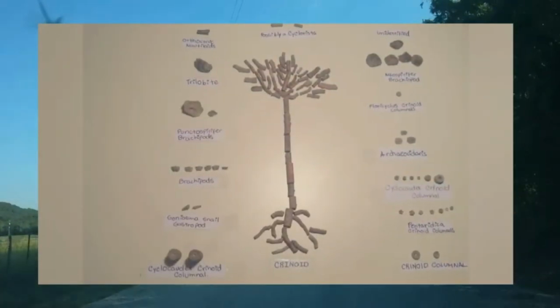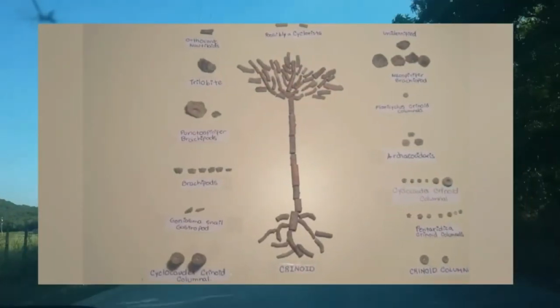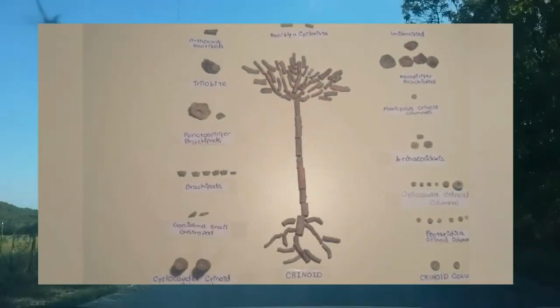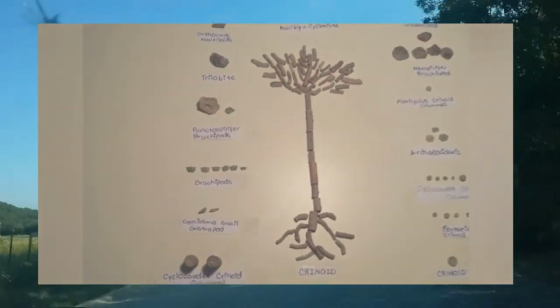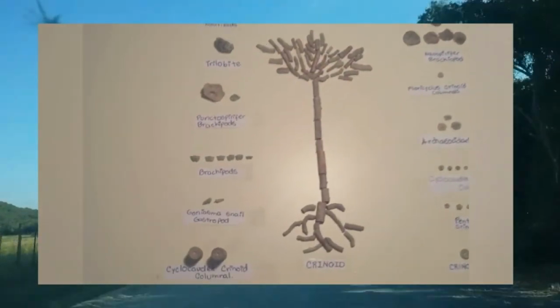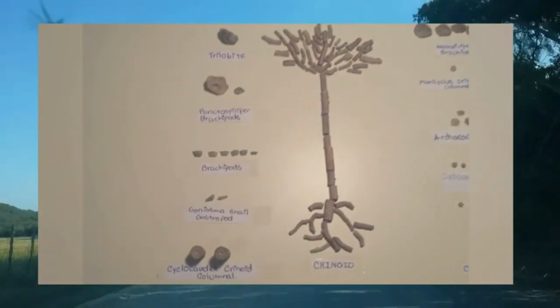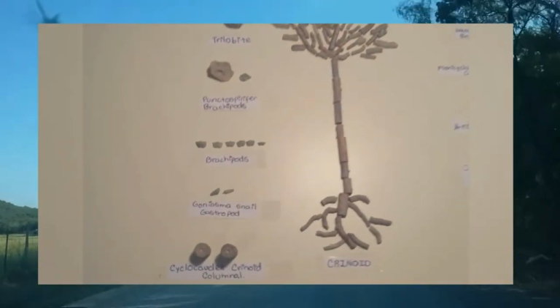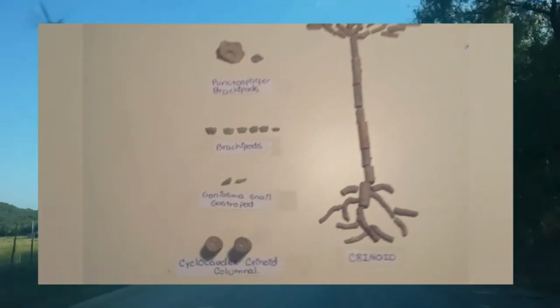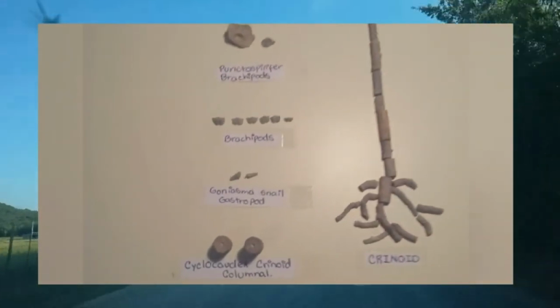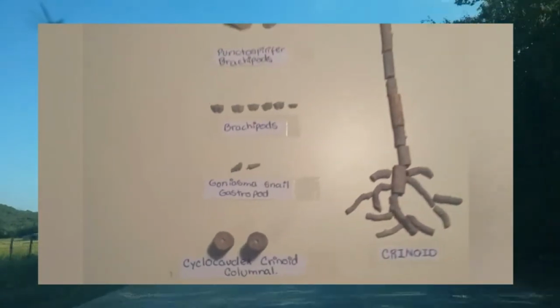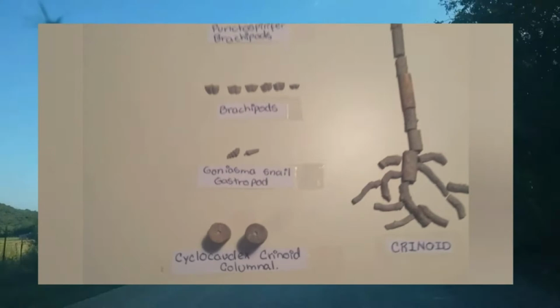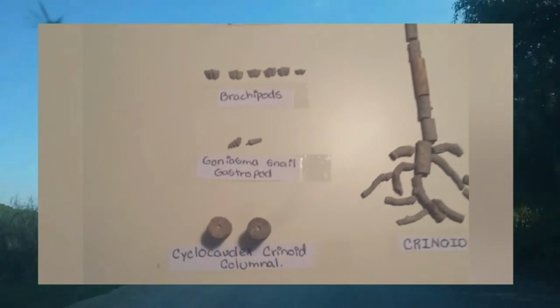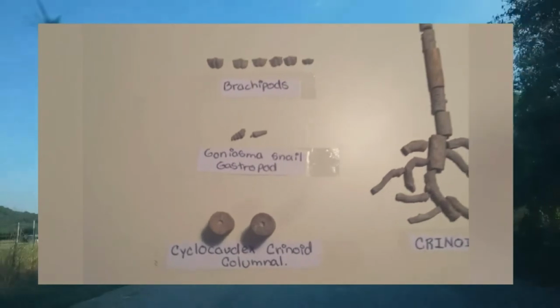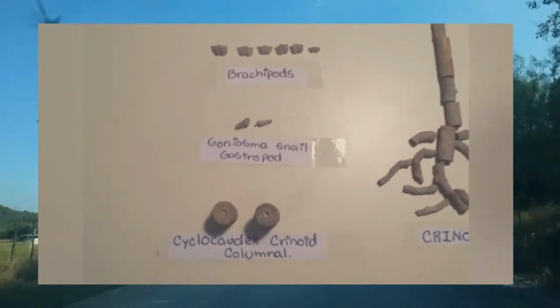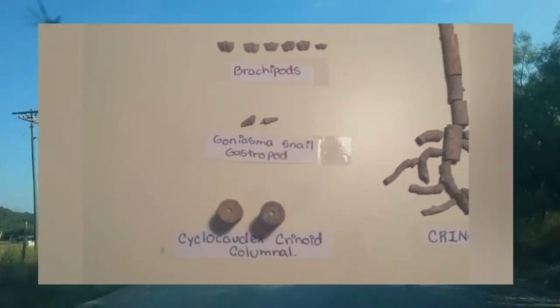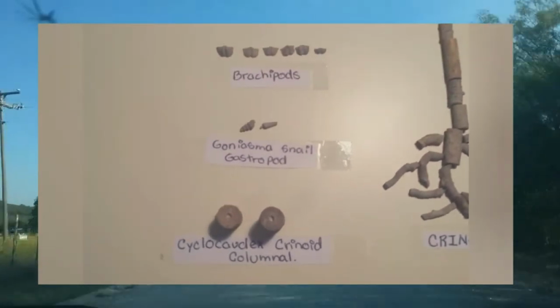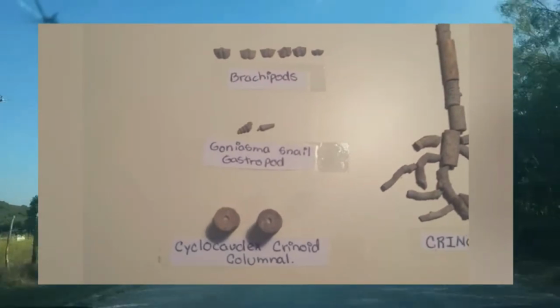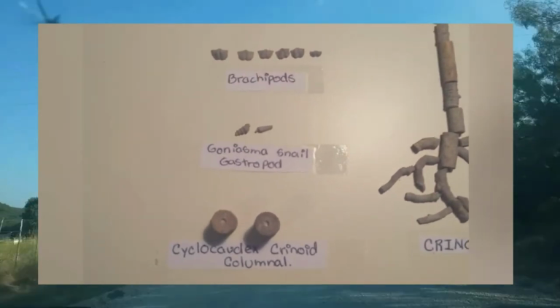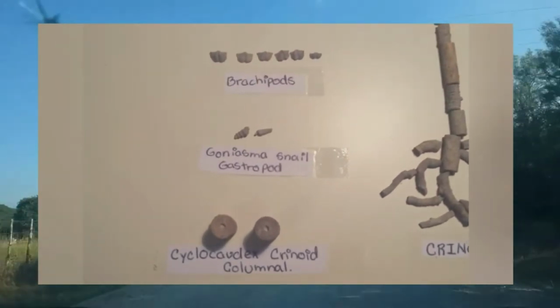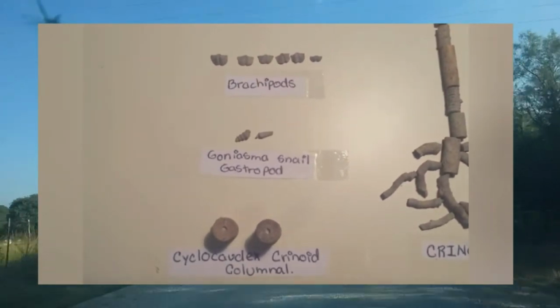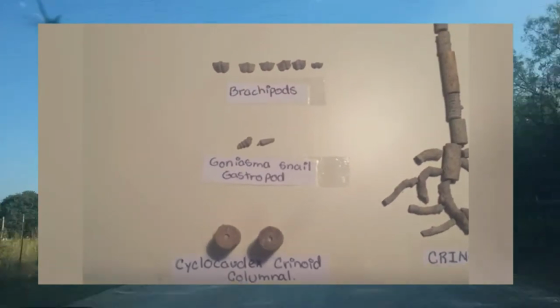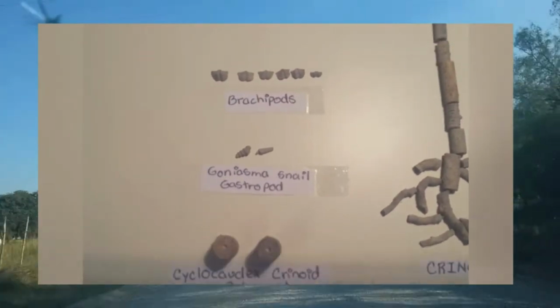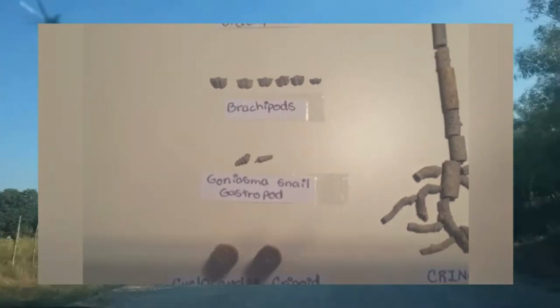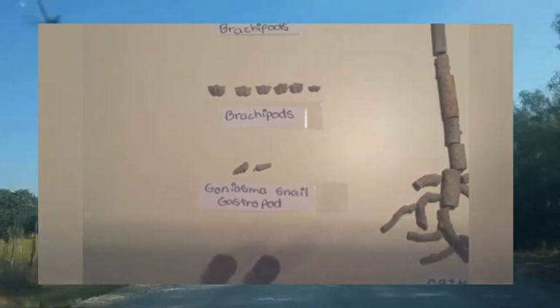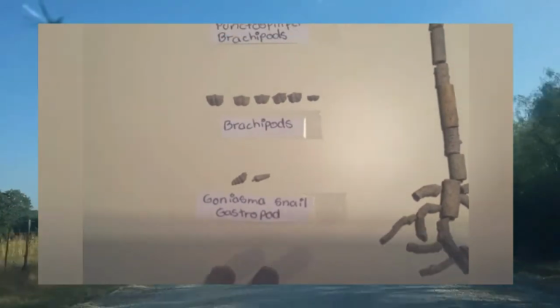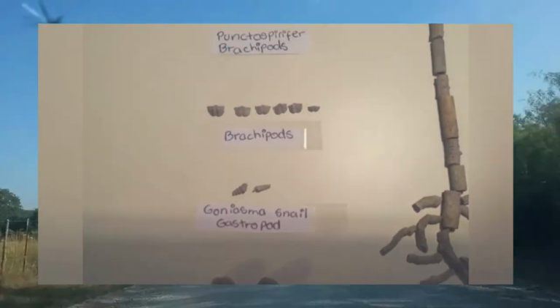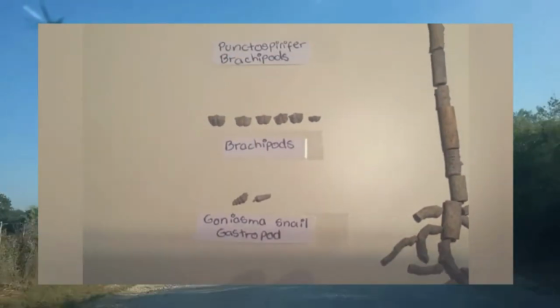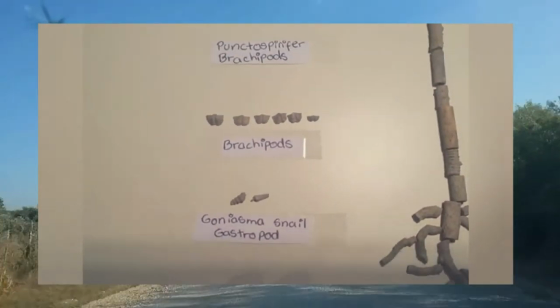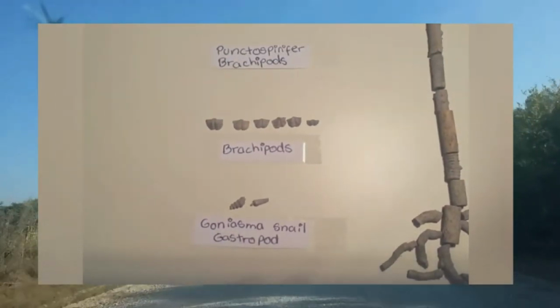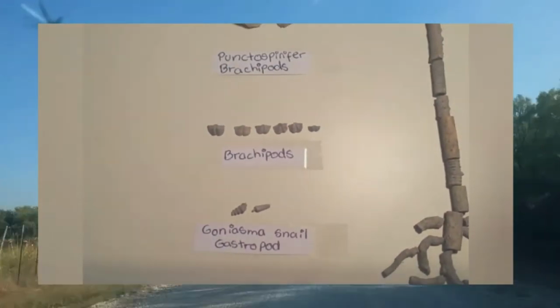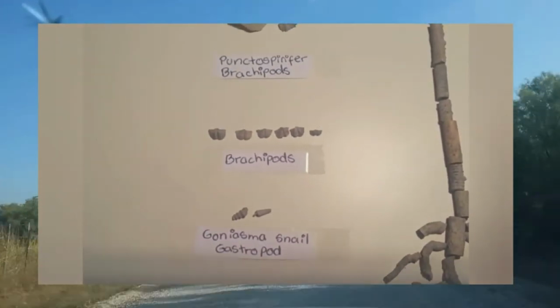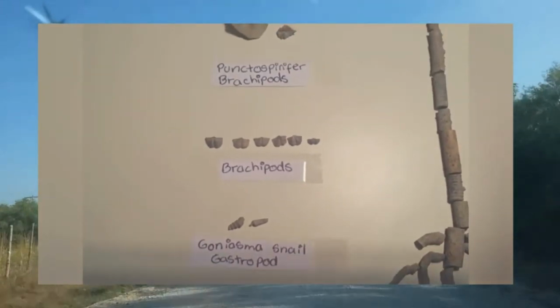And after collecting fossils, we got our new collection. Here it is!